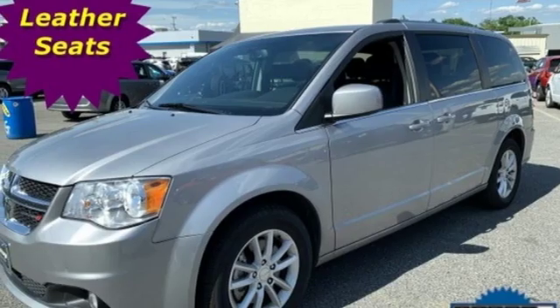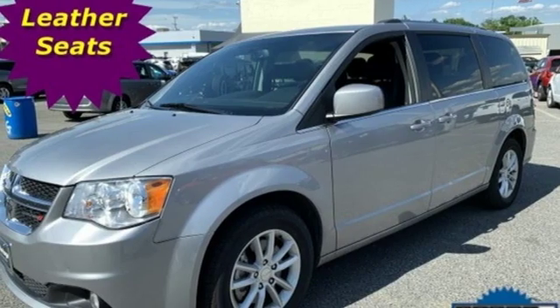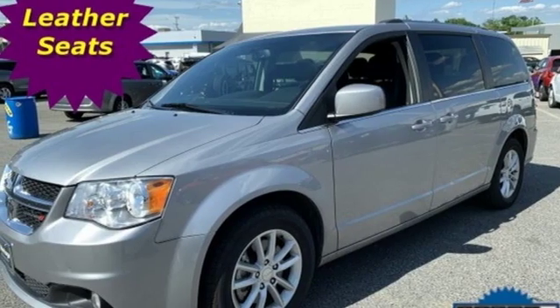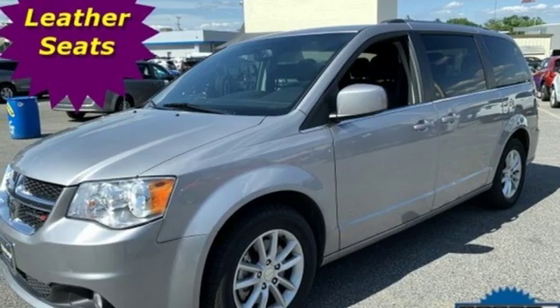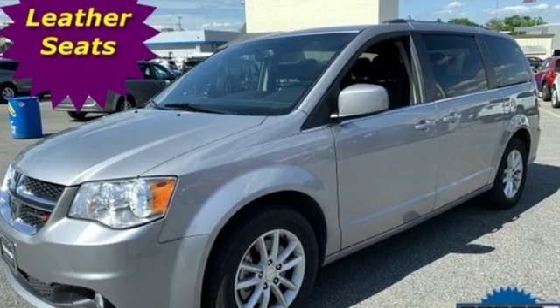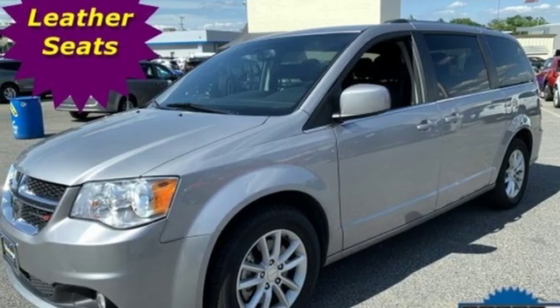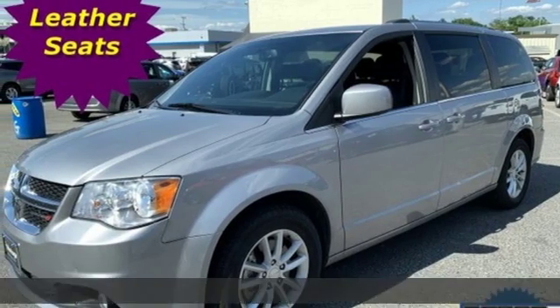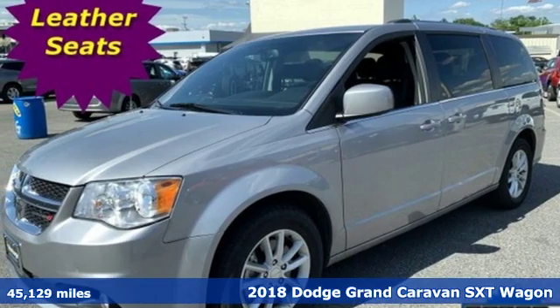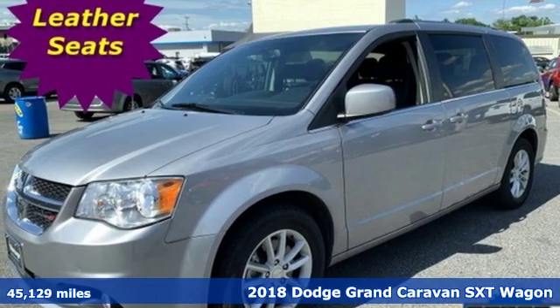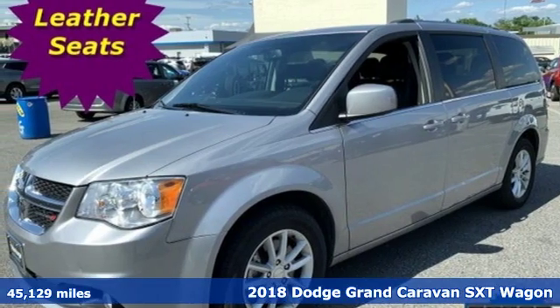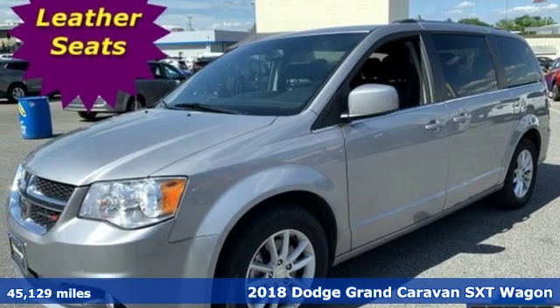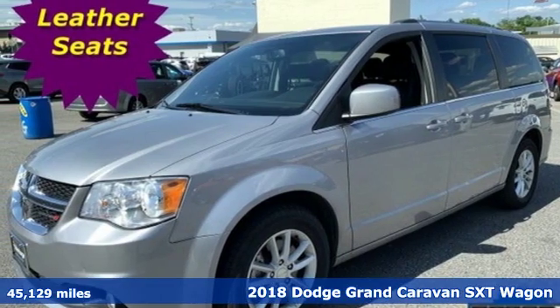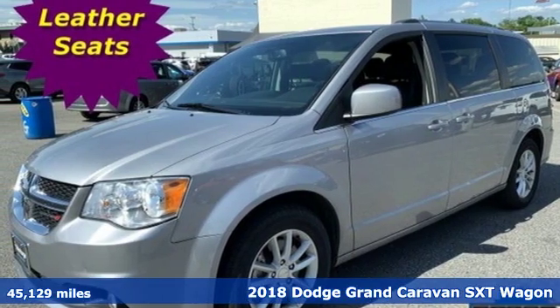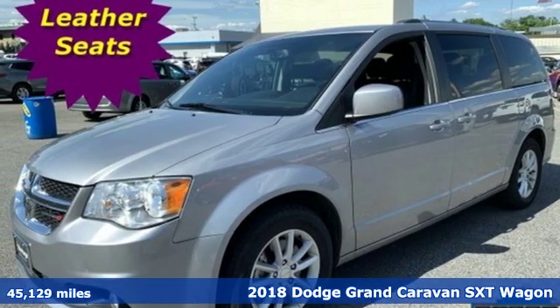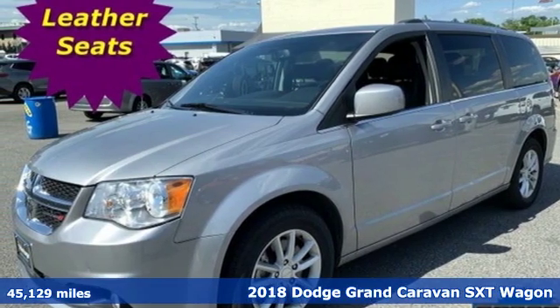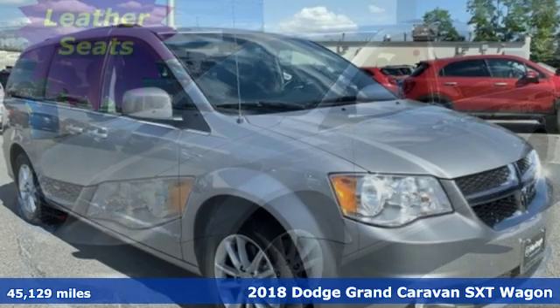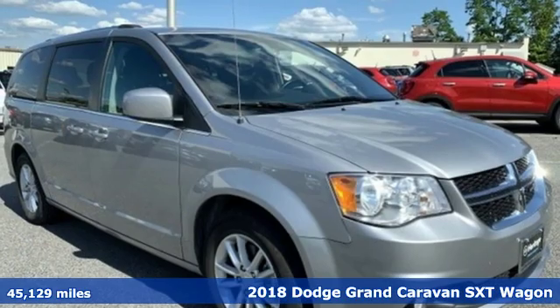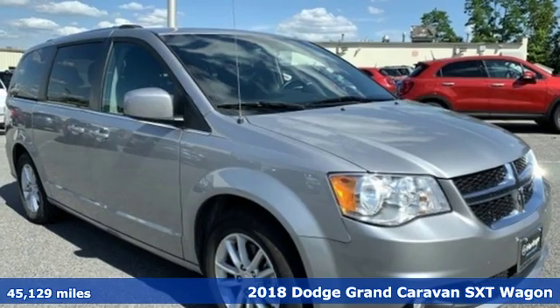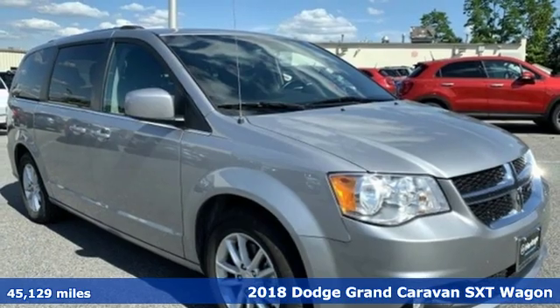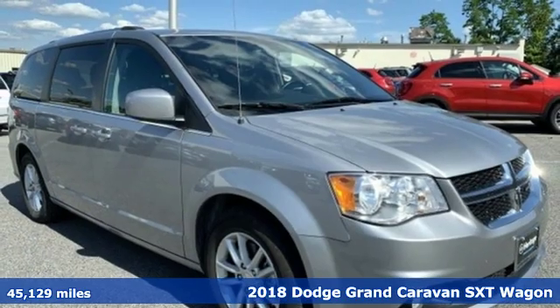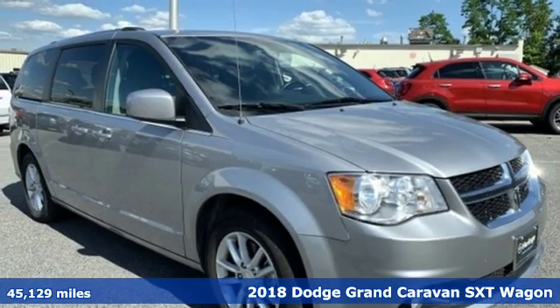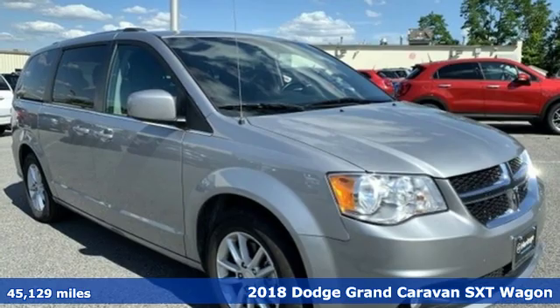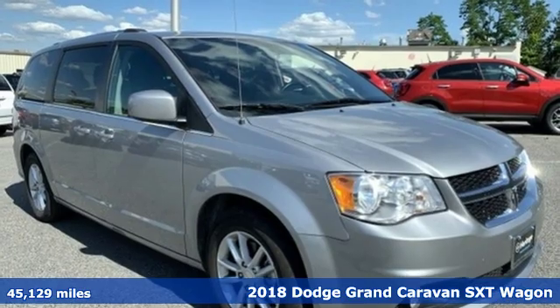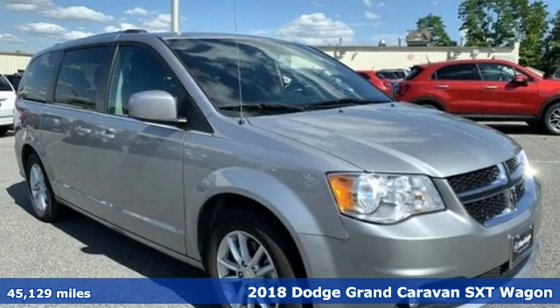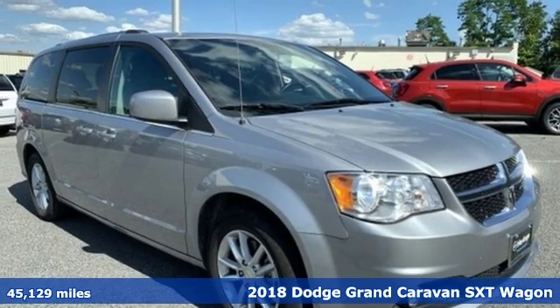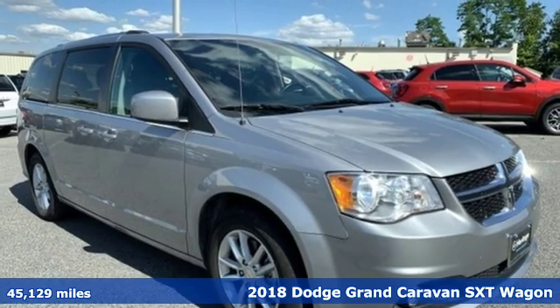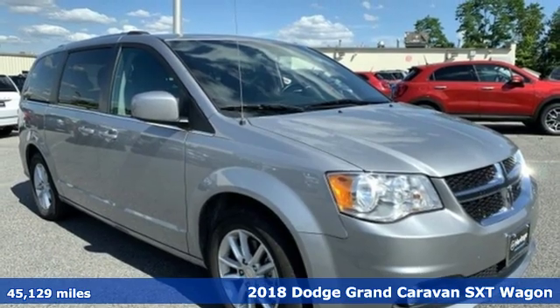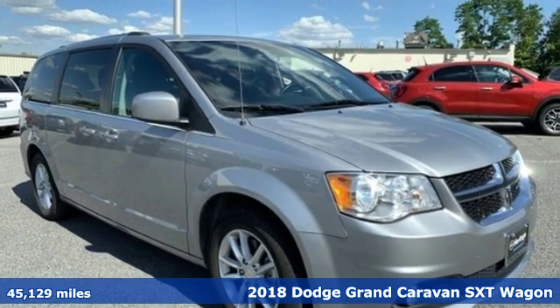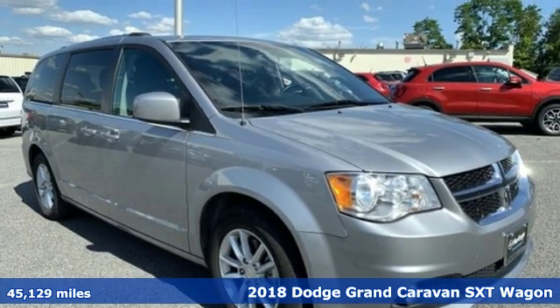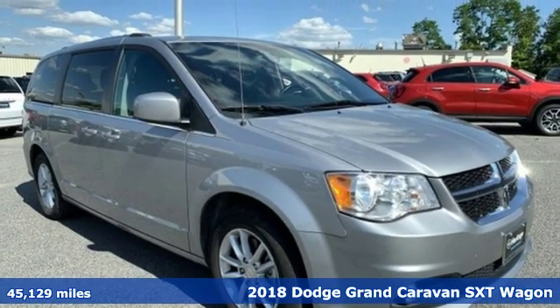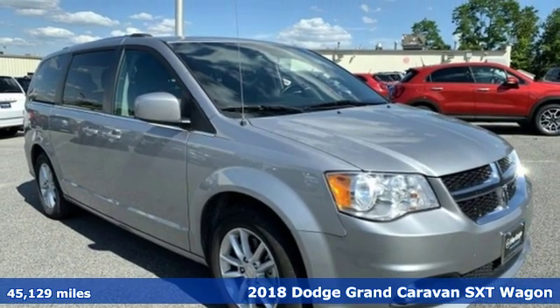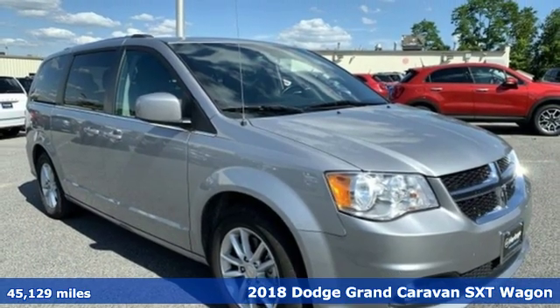It's a 2018 Dodge Grand Caravan. Can a vehicle be daring yet sensible? Yes, it's a Dodge.